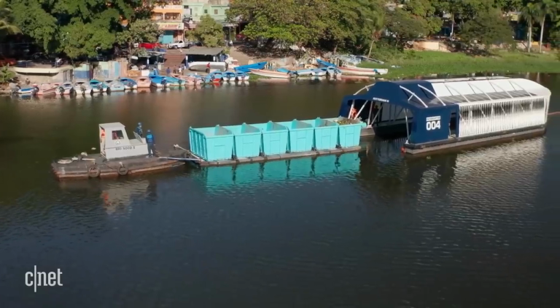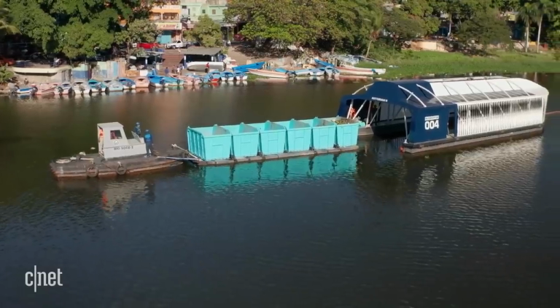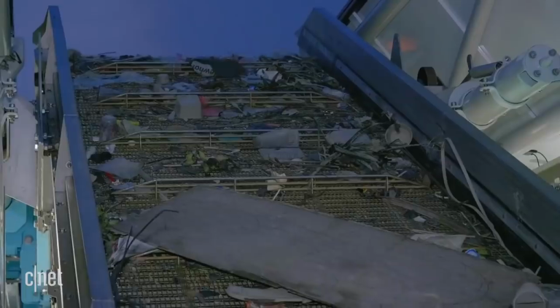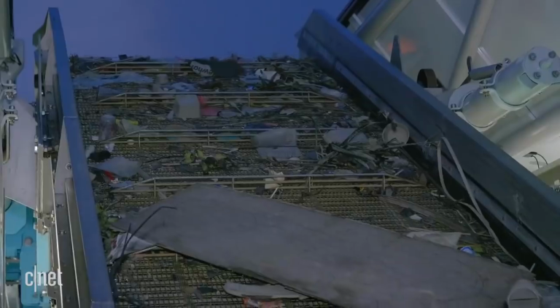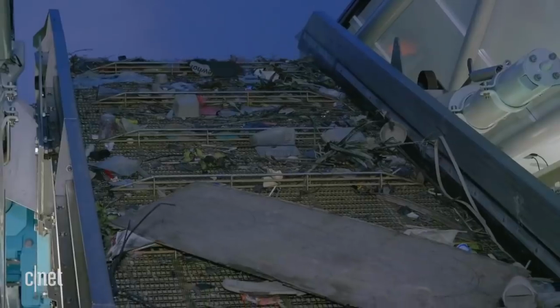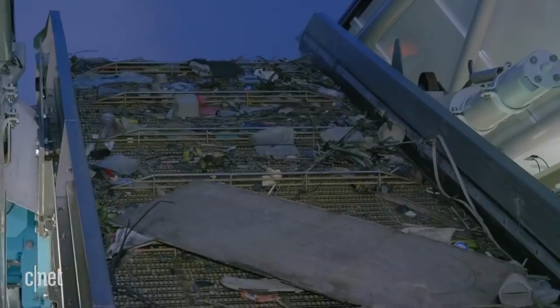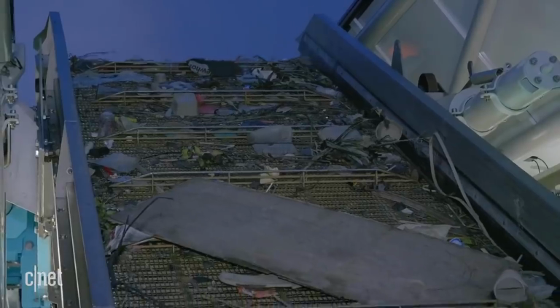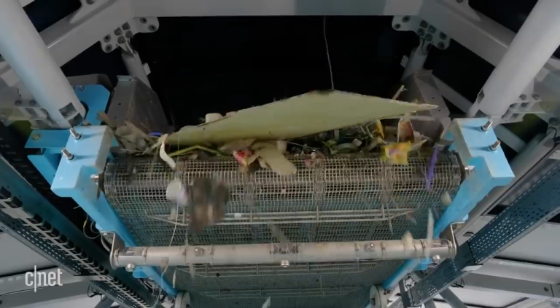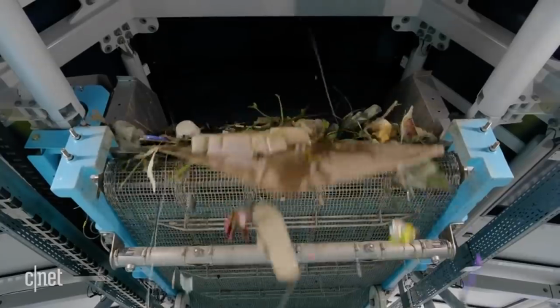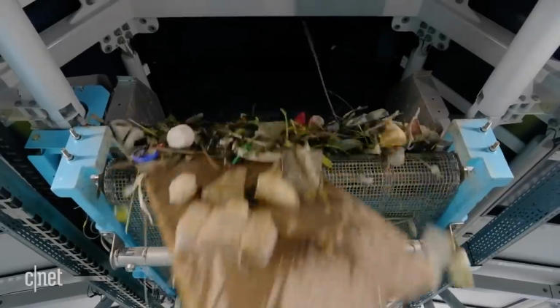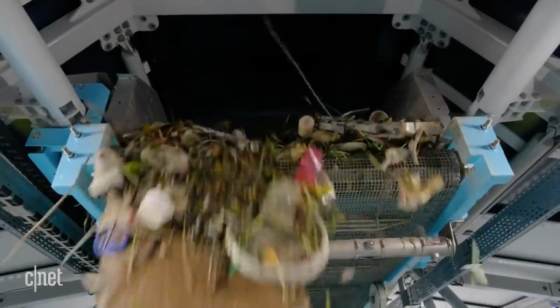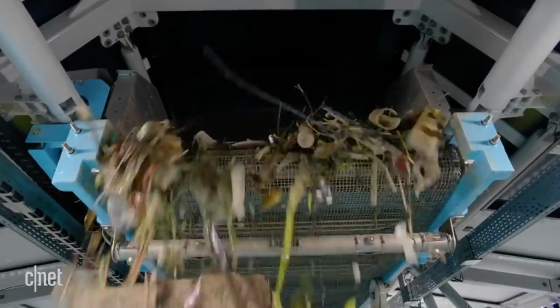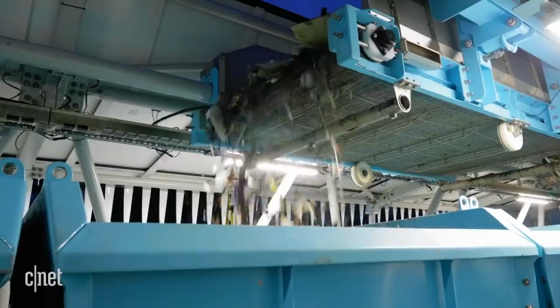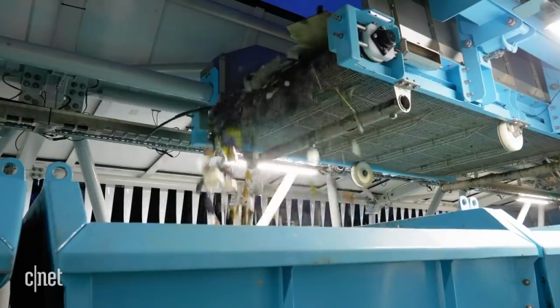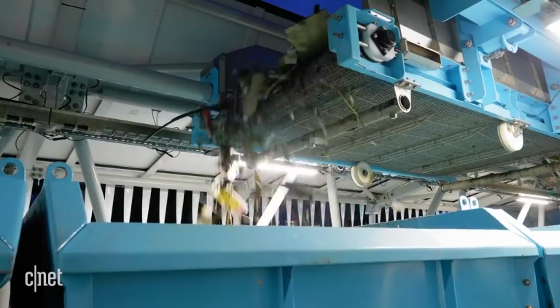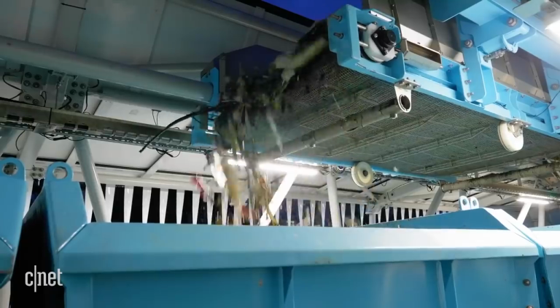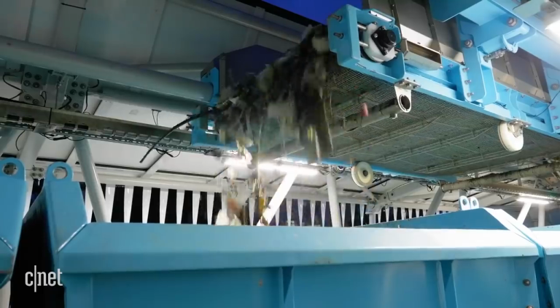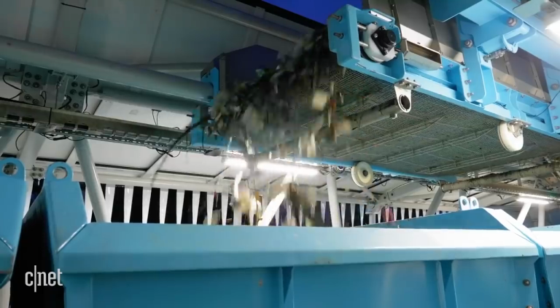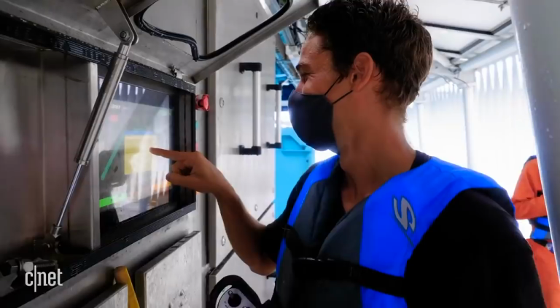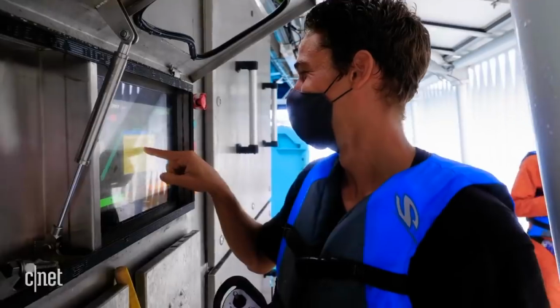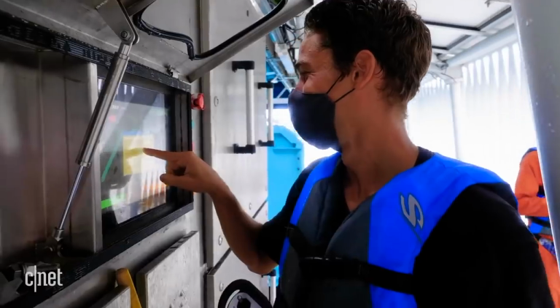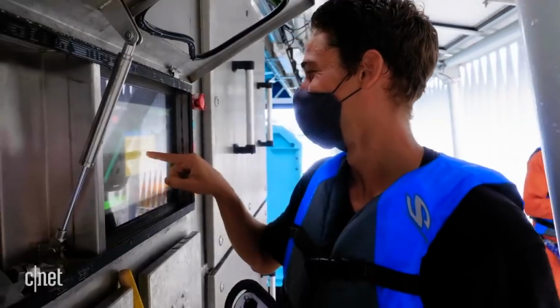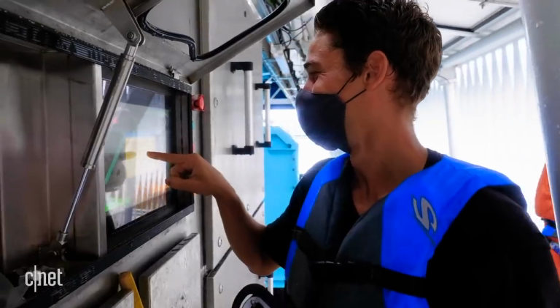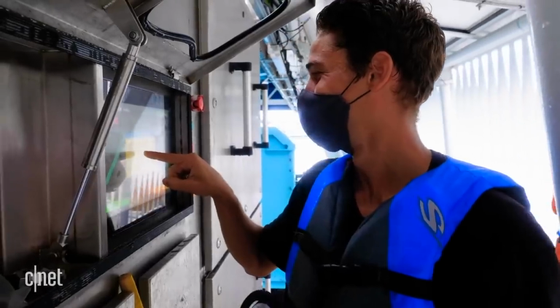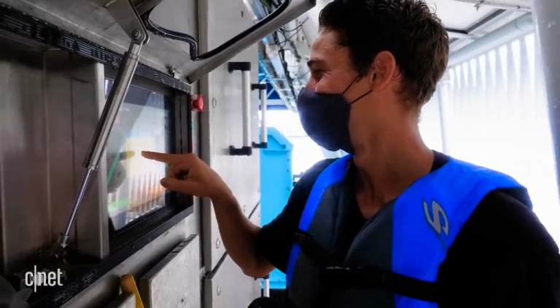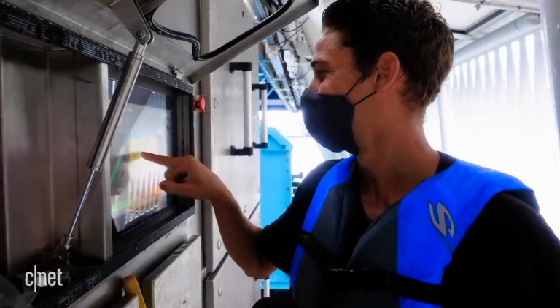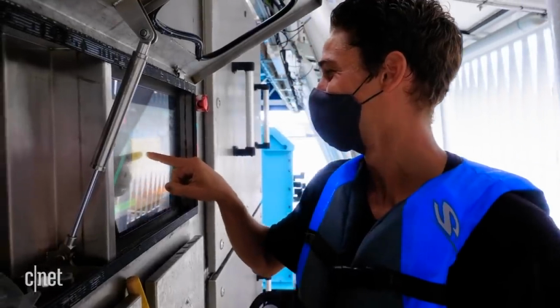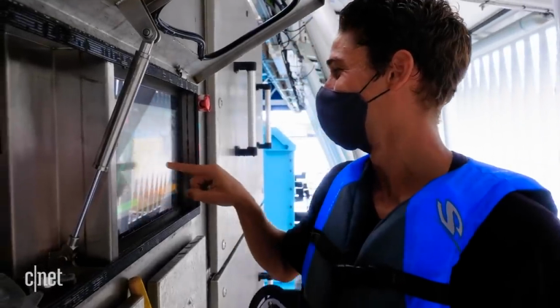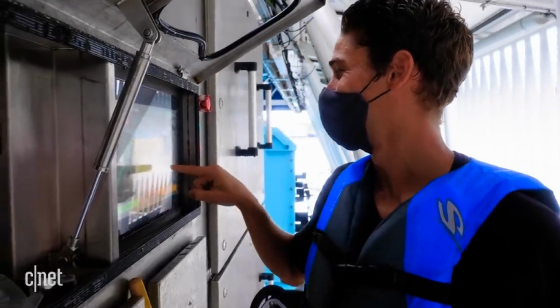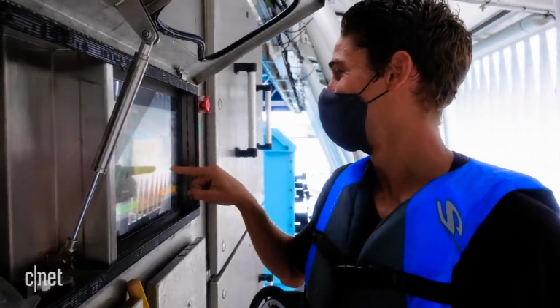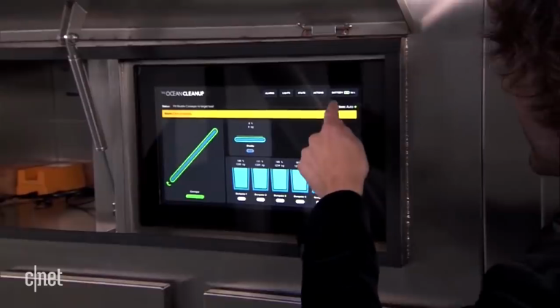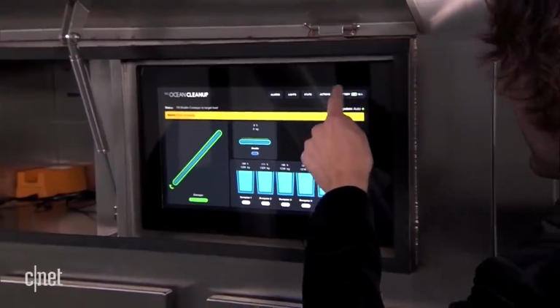The amount of garbage and floating debris is constantly being monitored by the Interceptor's onboard computers.